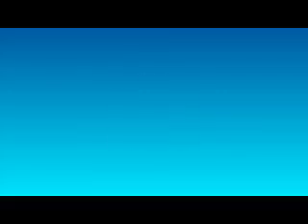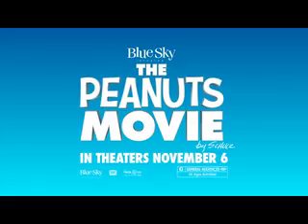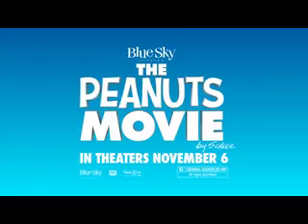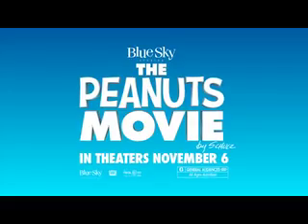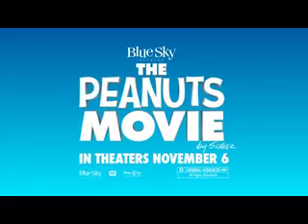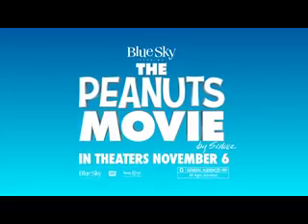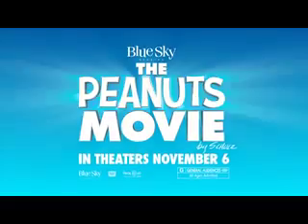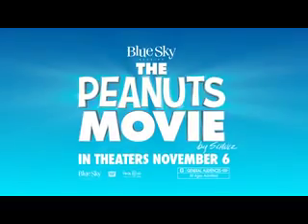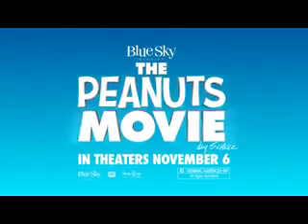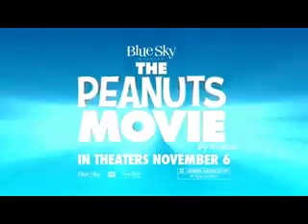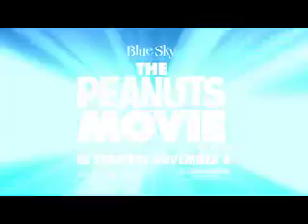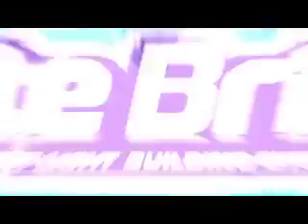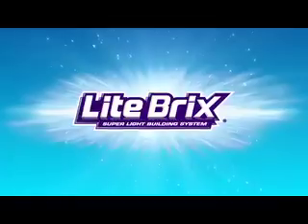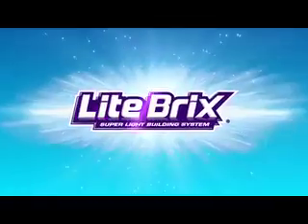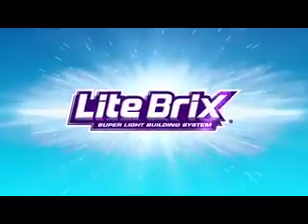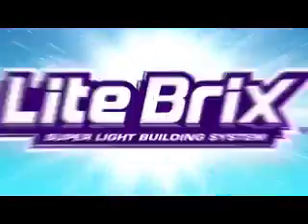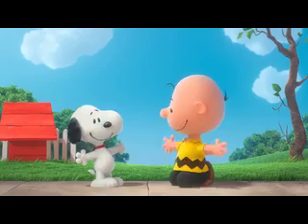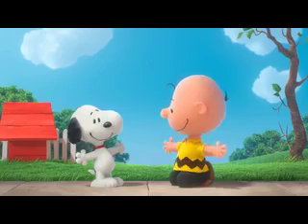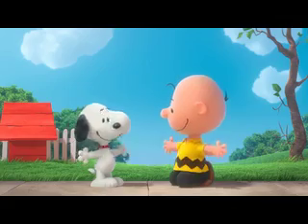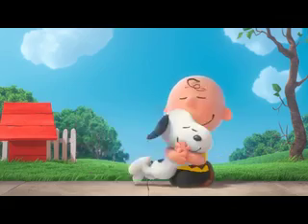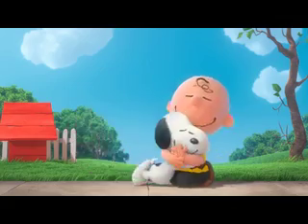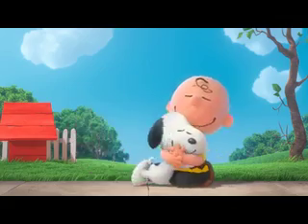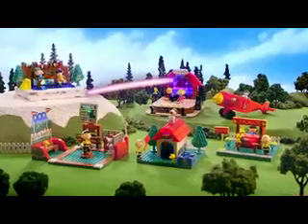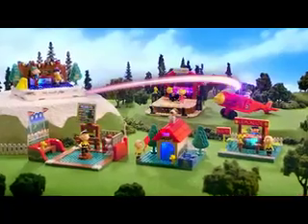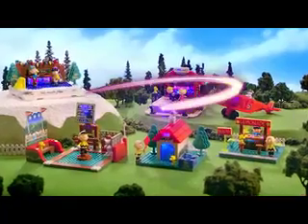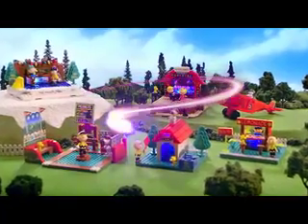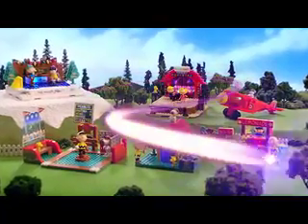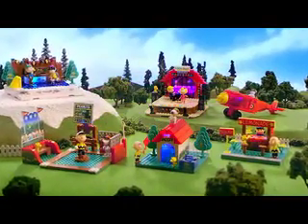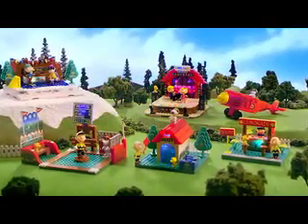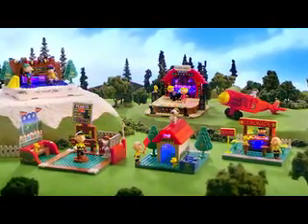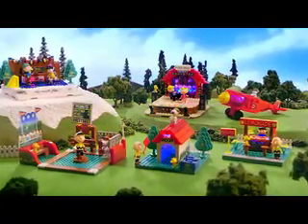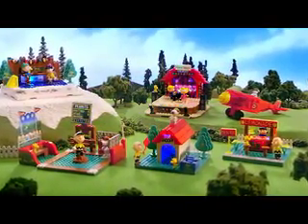In celebration of the Peanuts movie, Light Bricks! Peanuts style! You can build a Peanuts world full of lights!